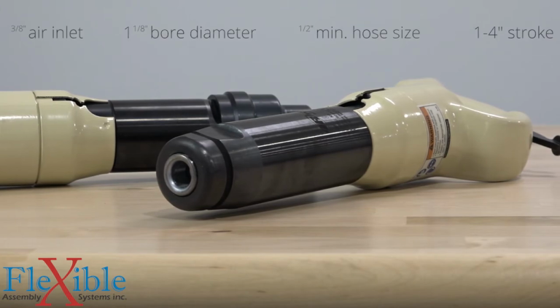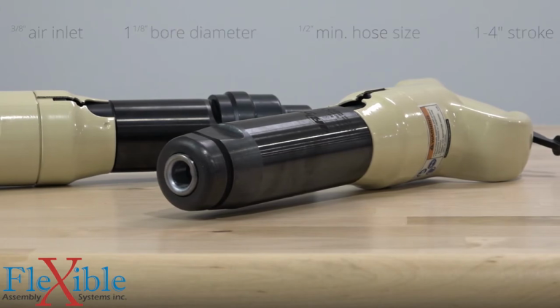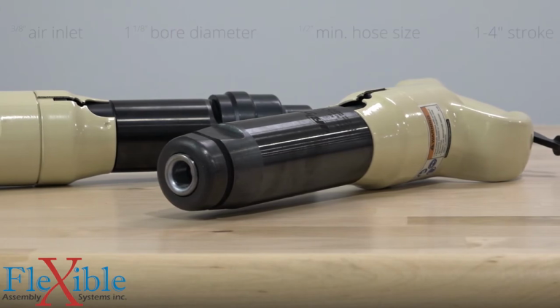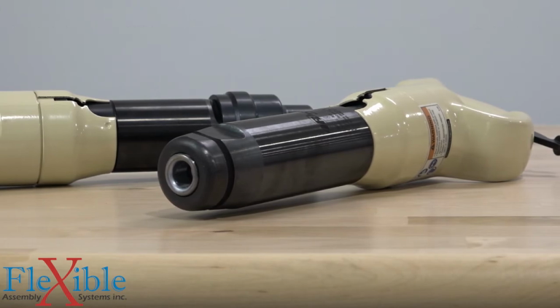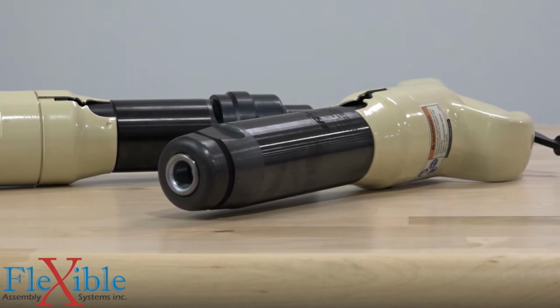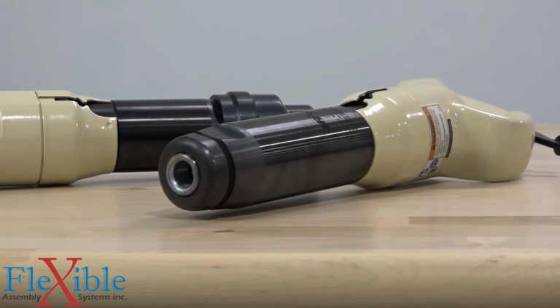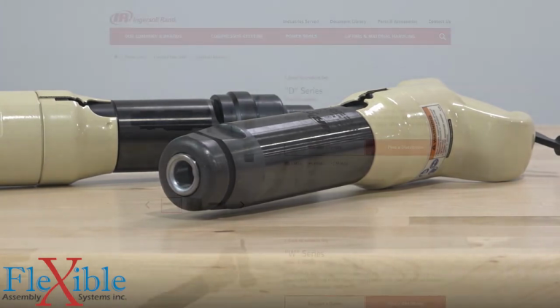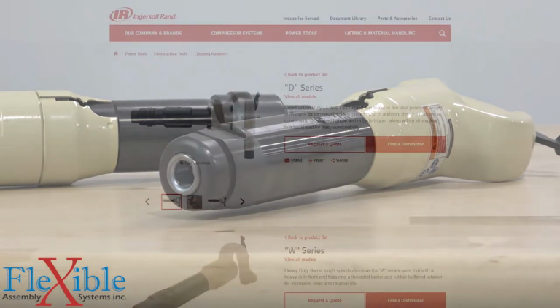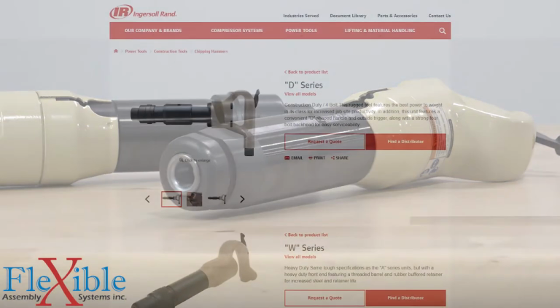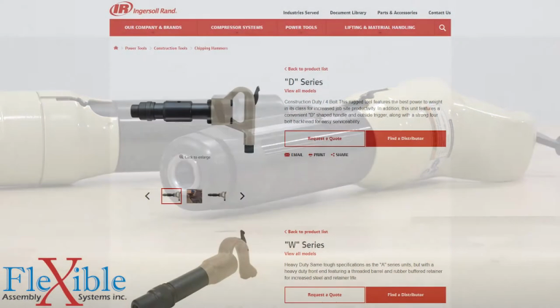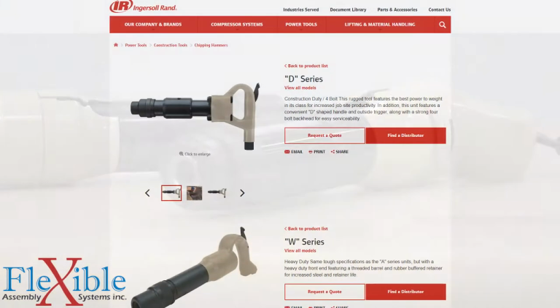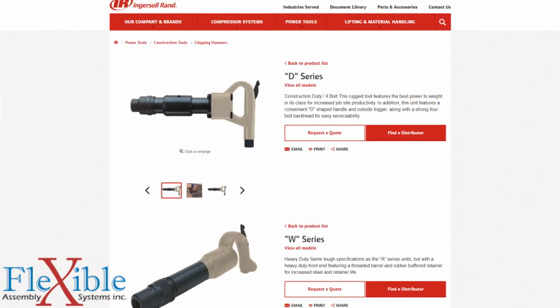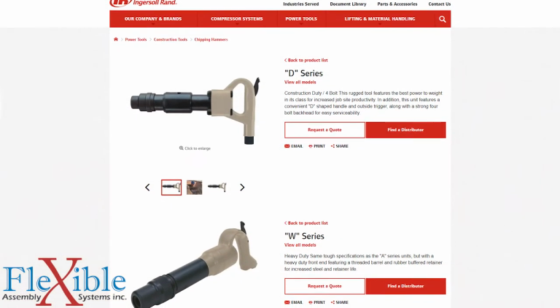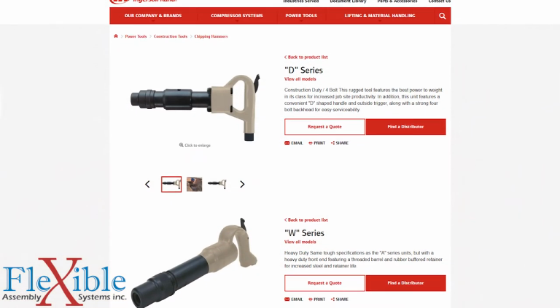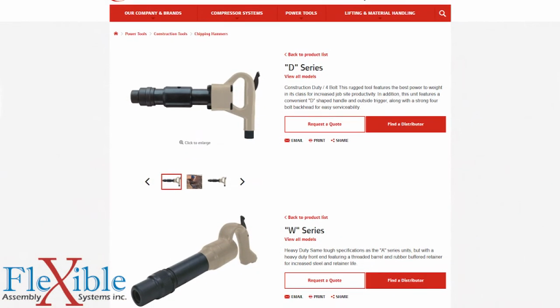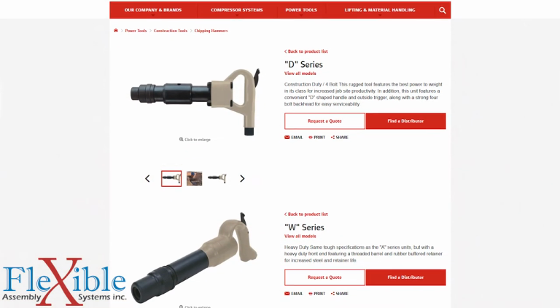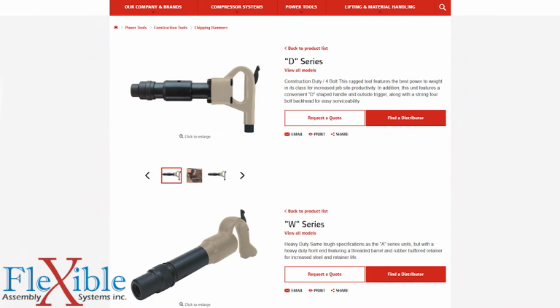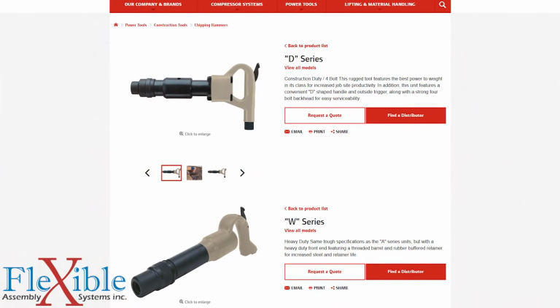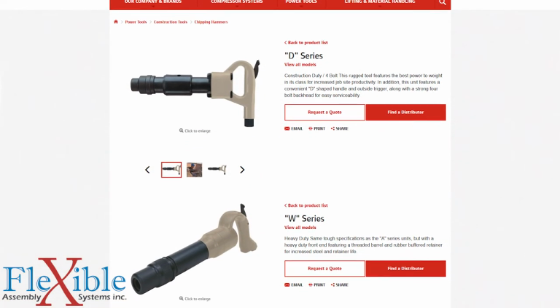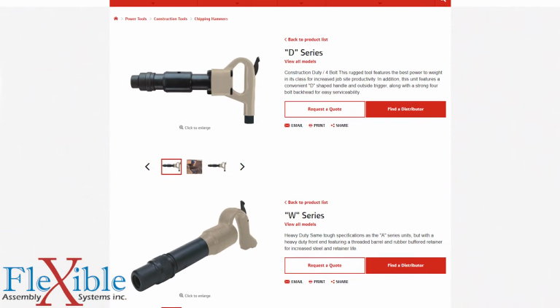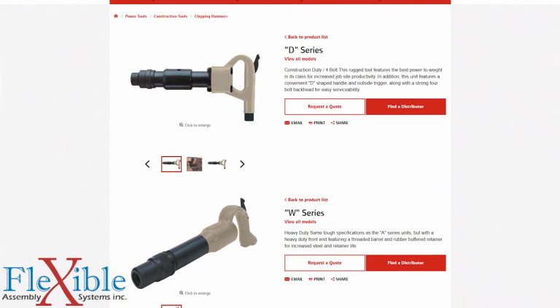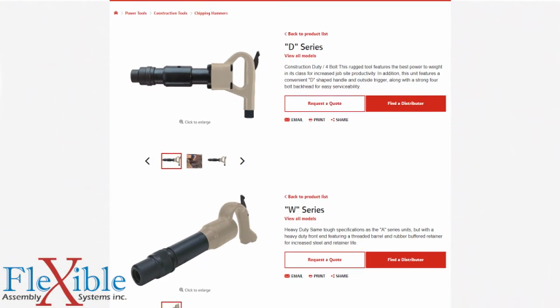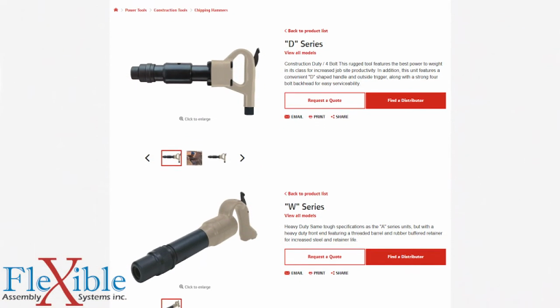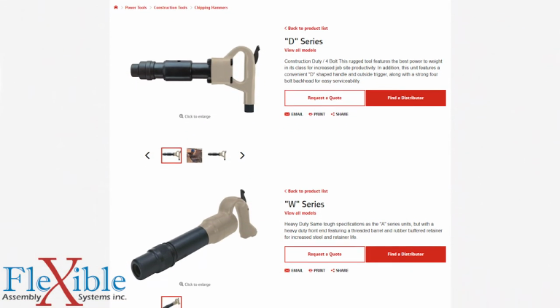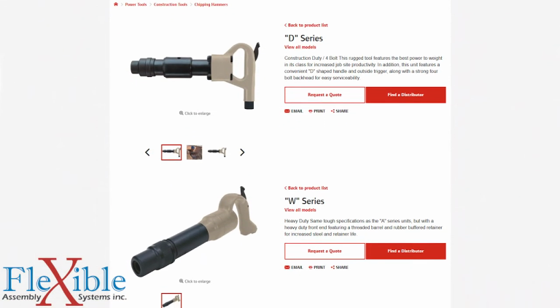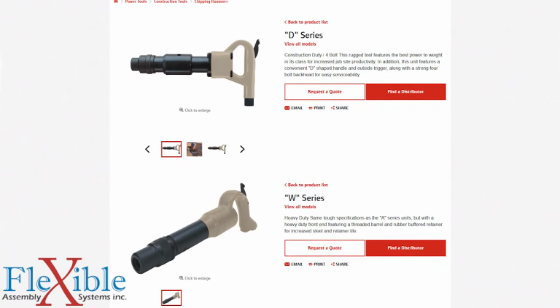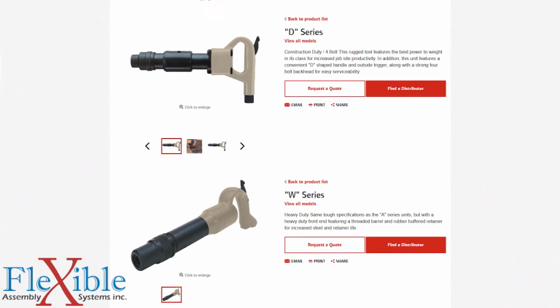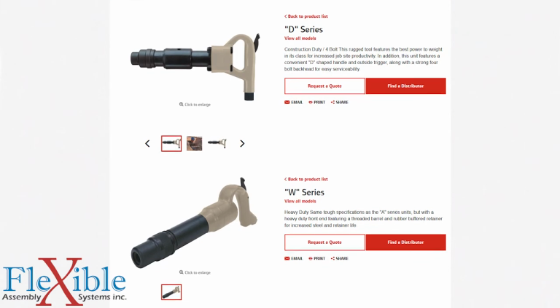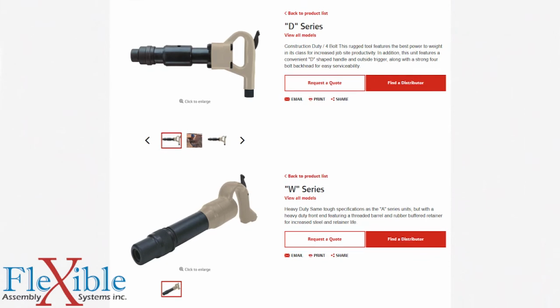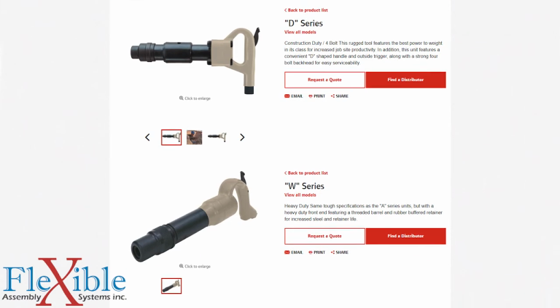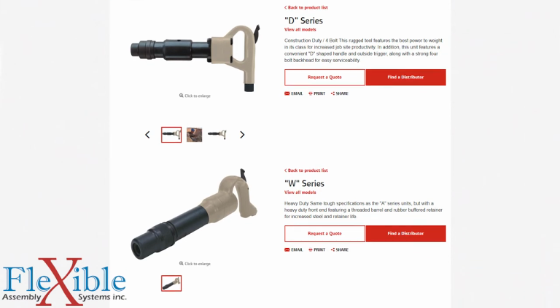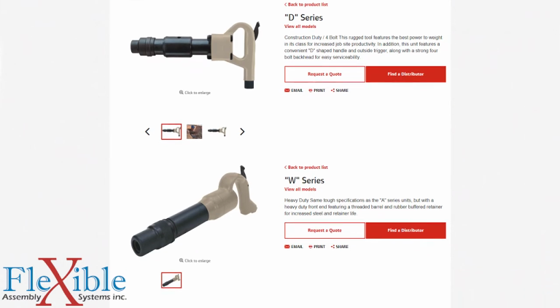For more demanding jobs, the D and W Series chipping hammers offer more construction duty and heavy duty capabilities.